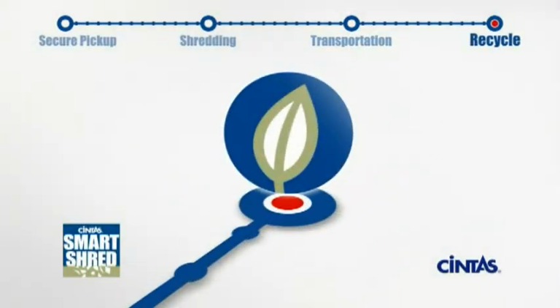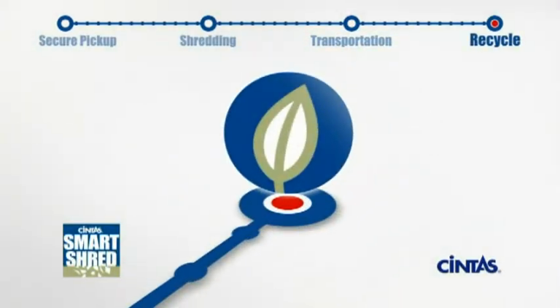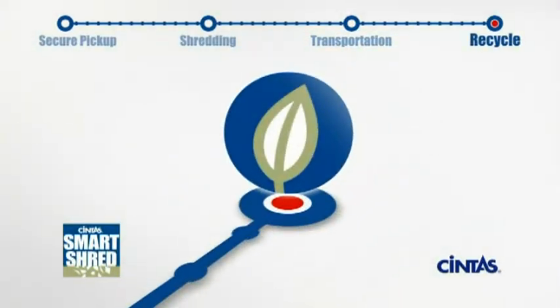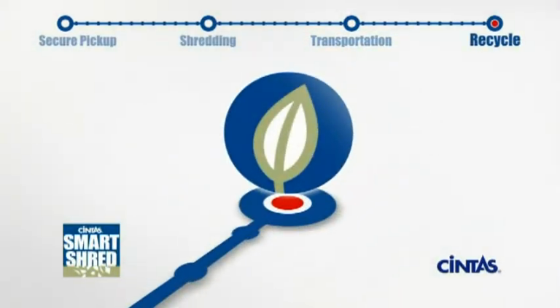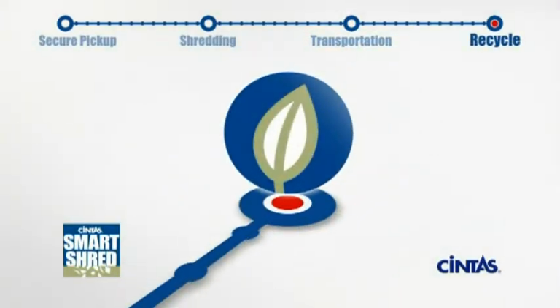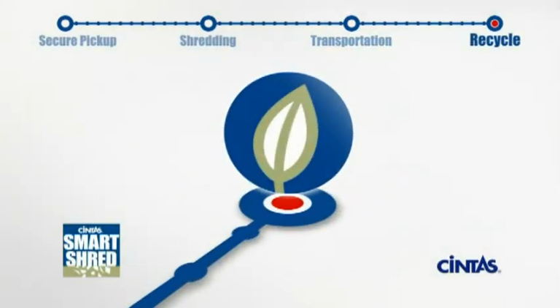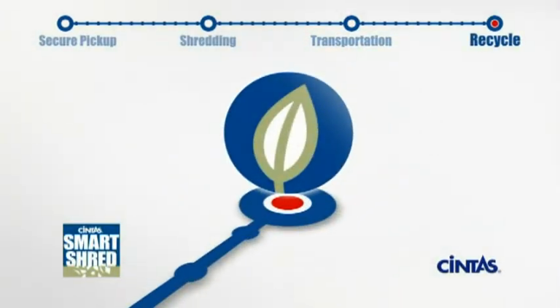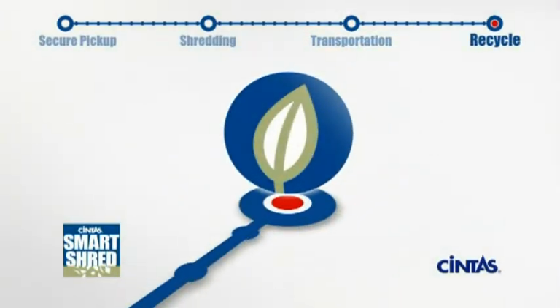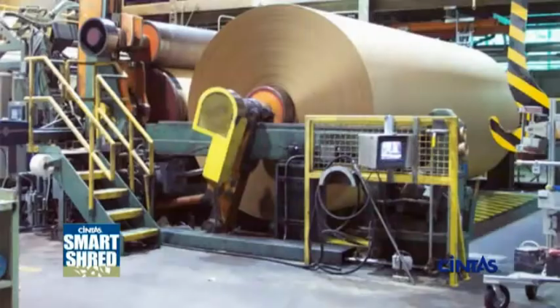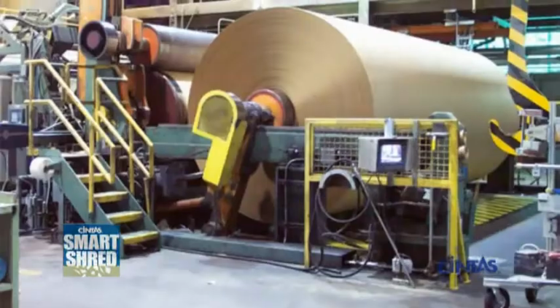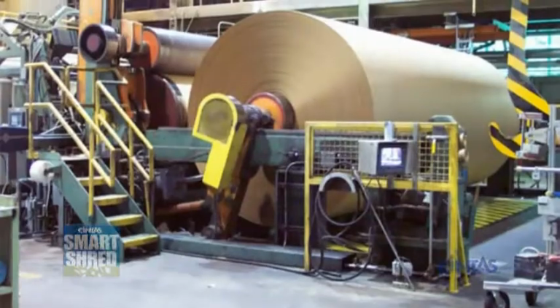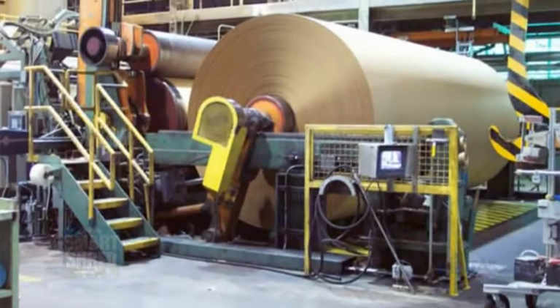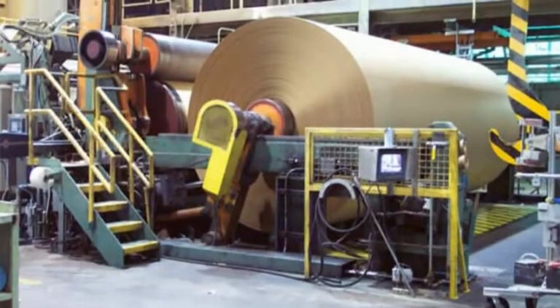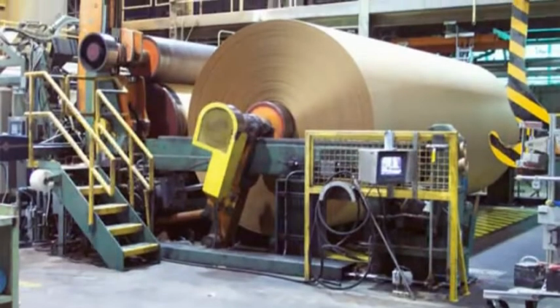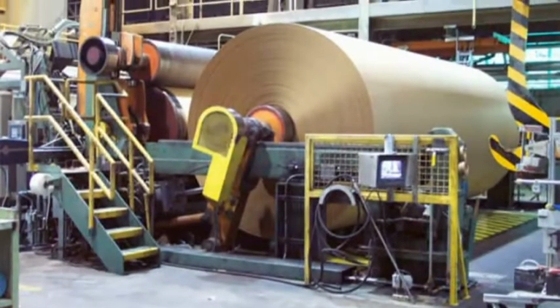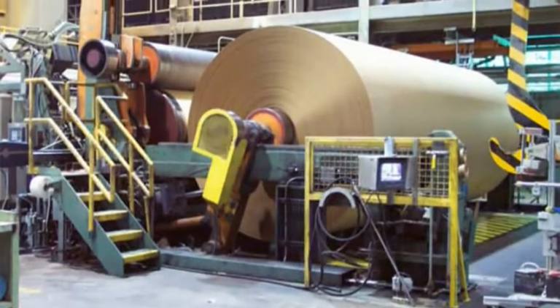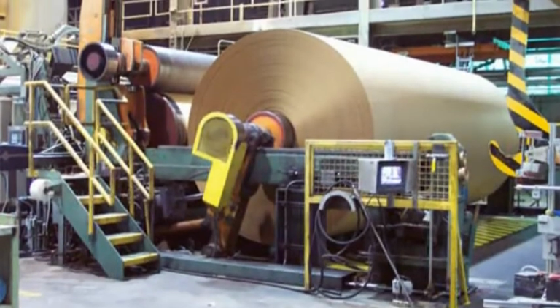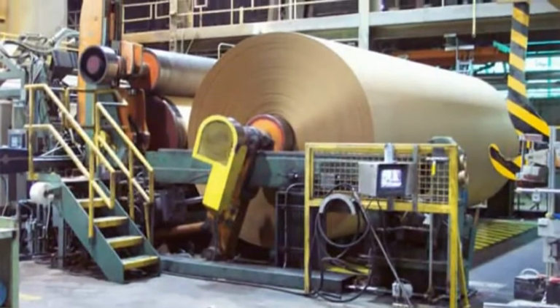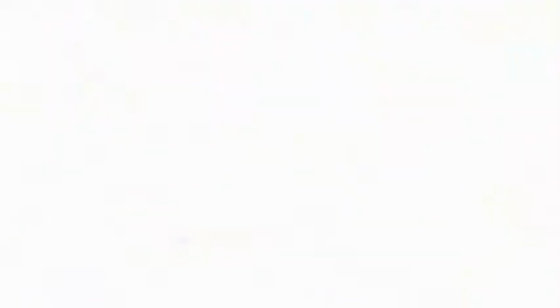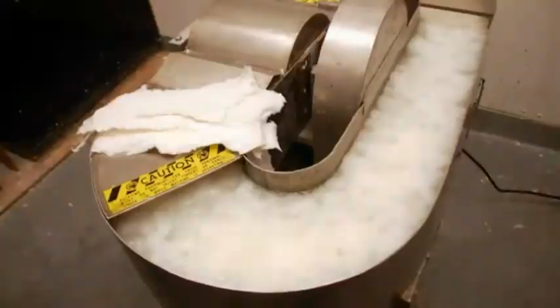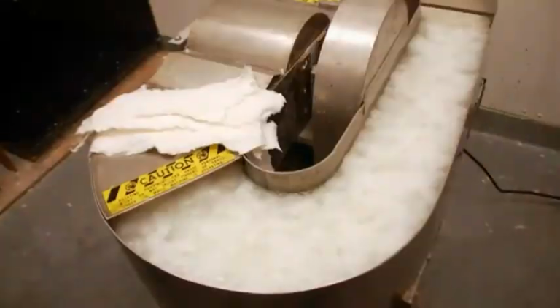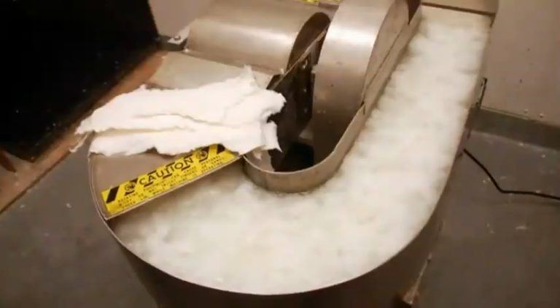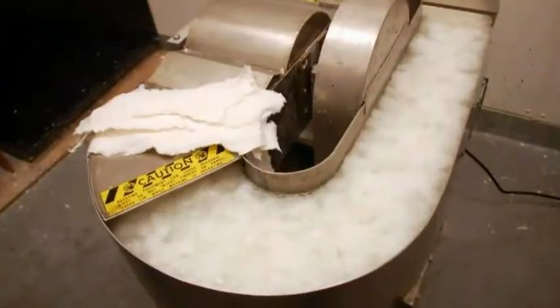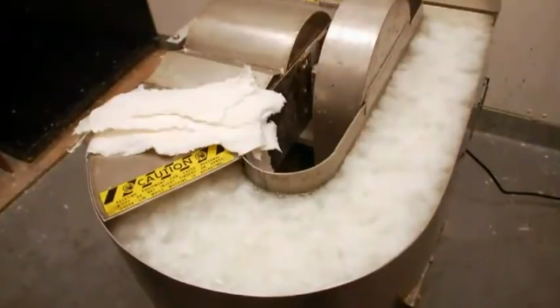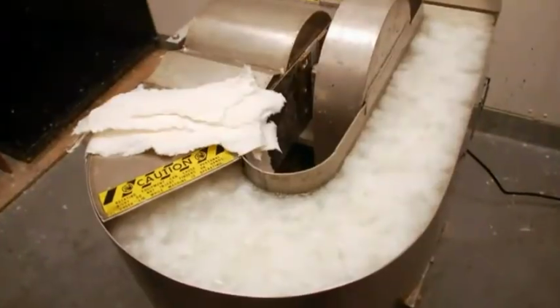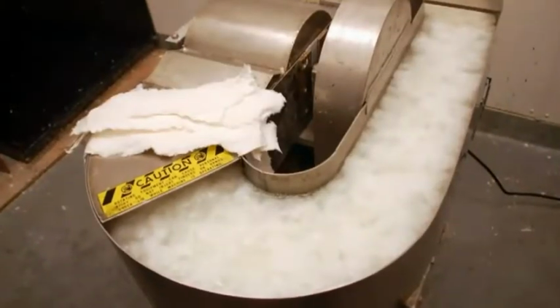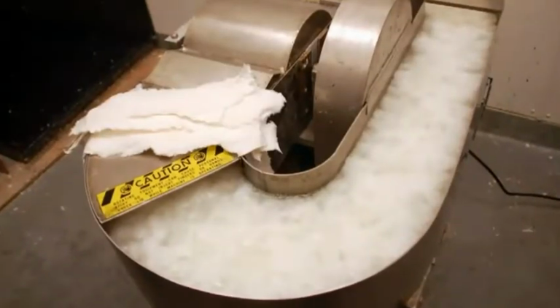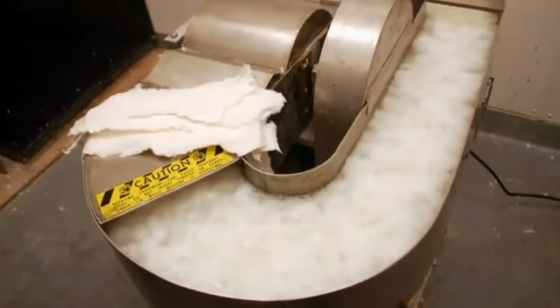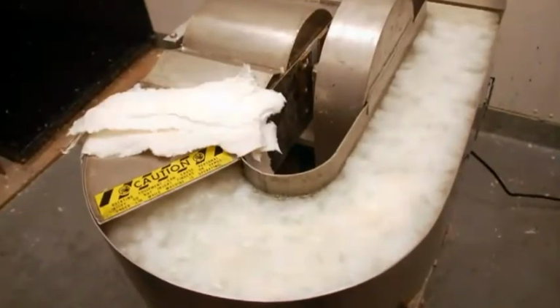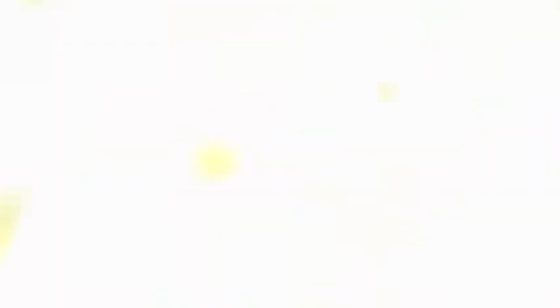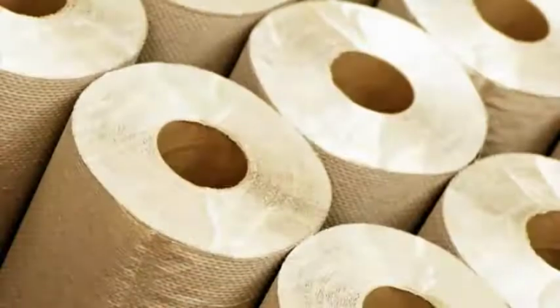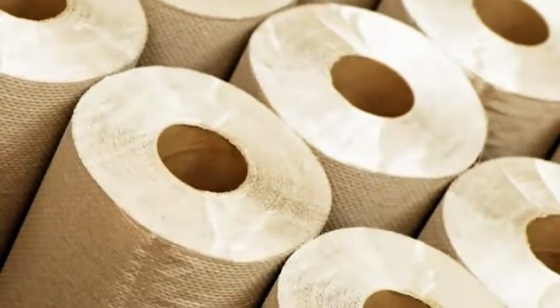Upon transfer to the recycler, shredded paper is converted into items such as paper plates and paper towels.